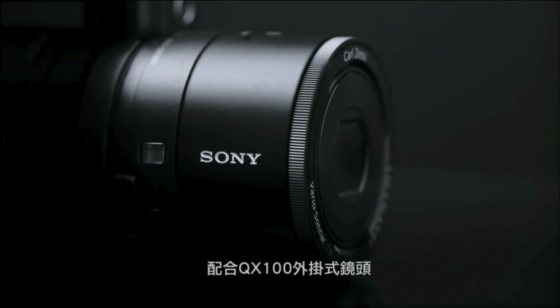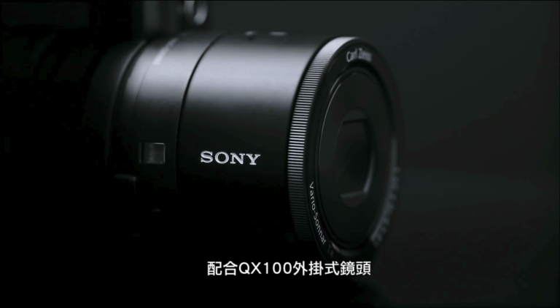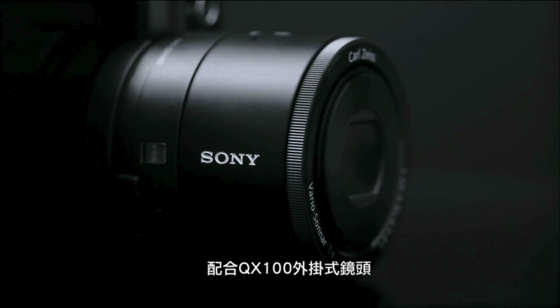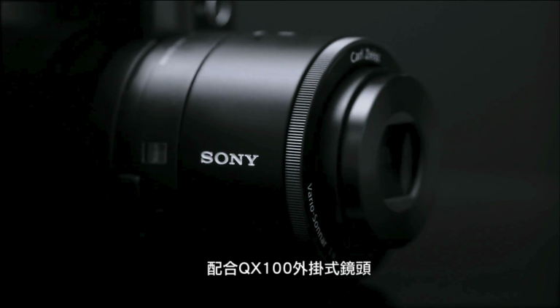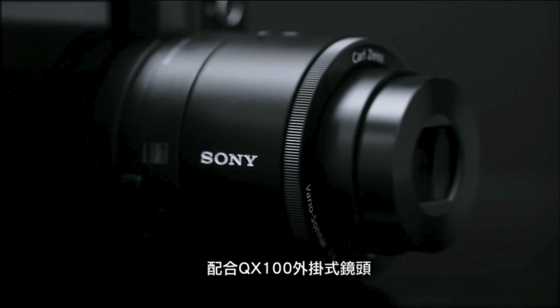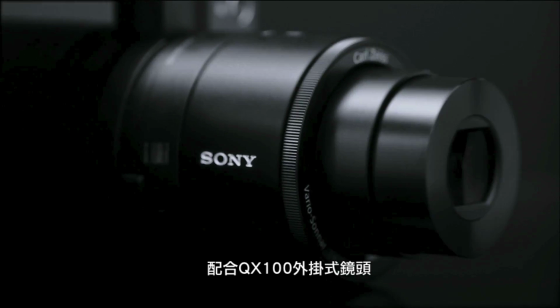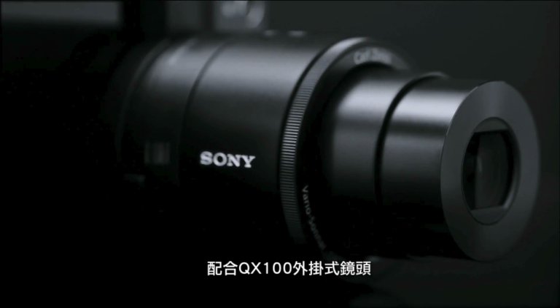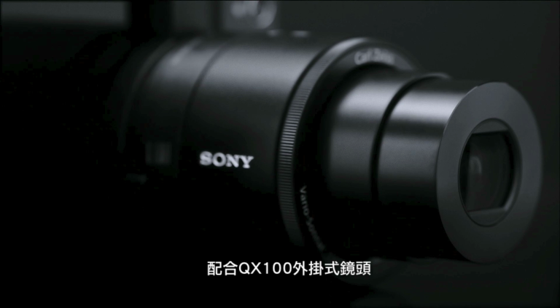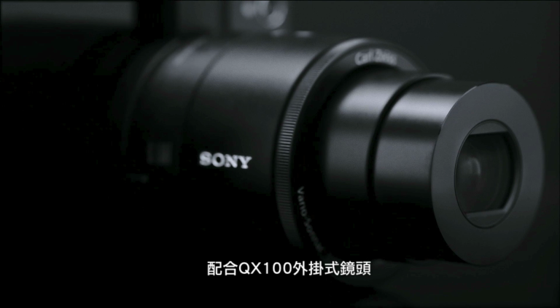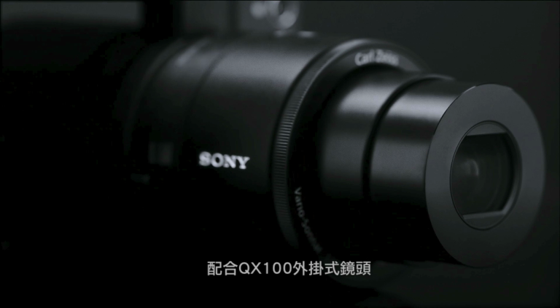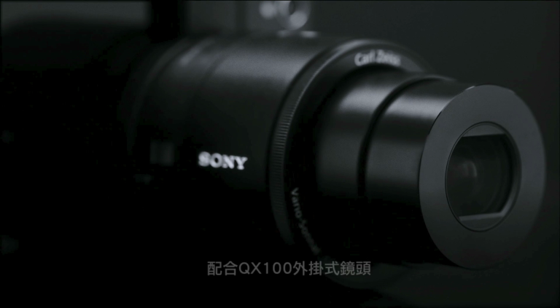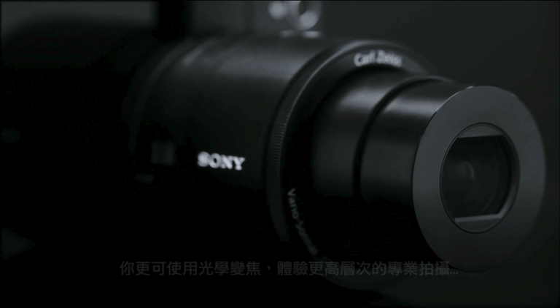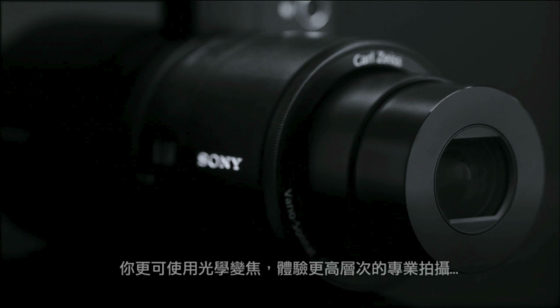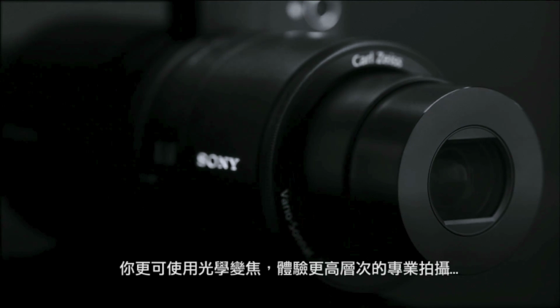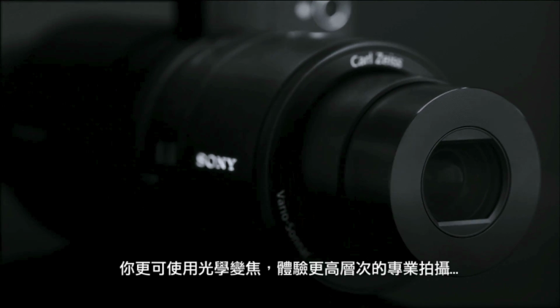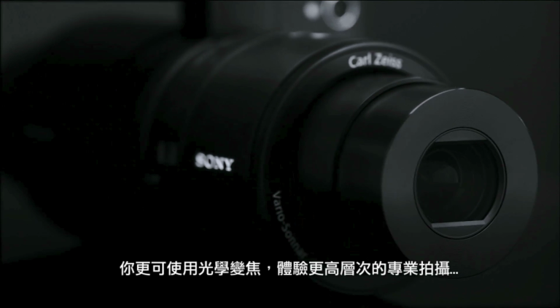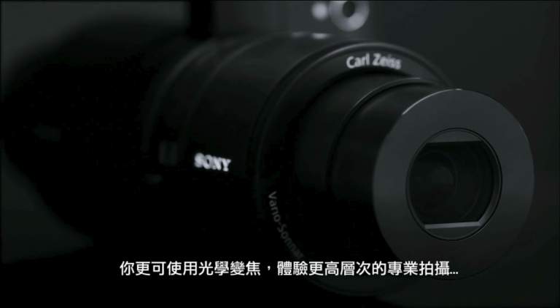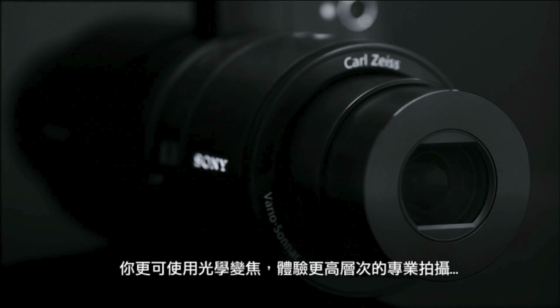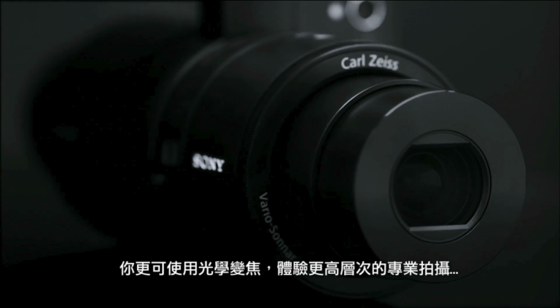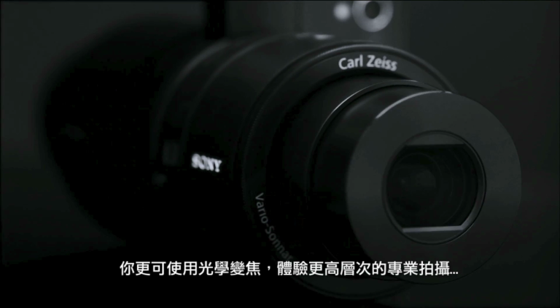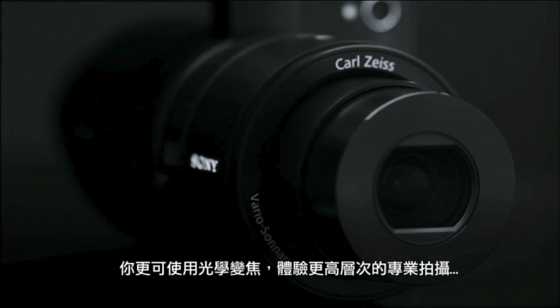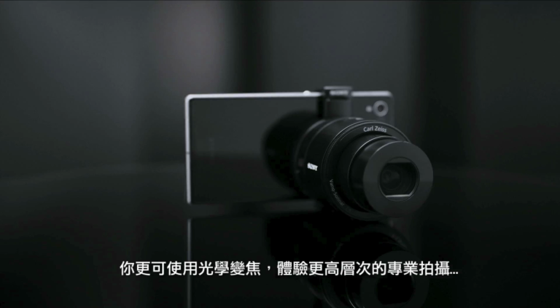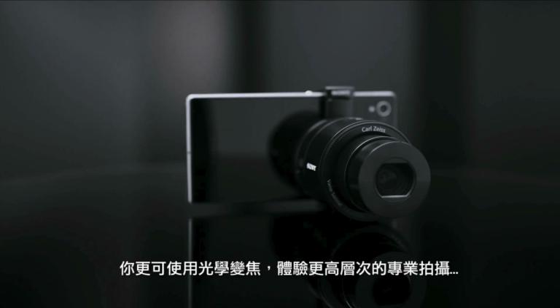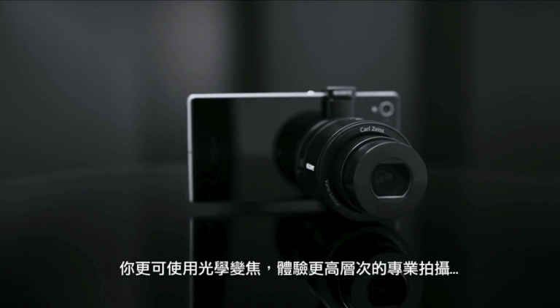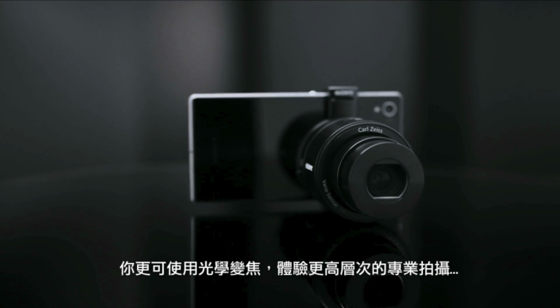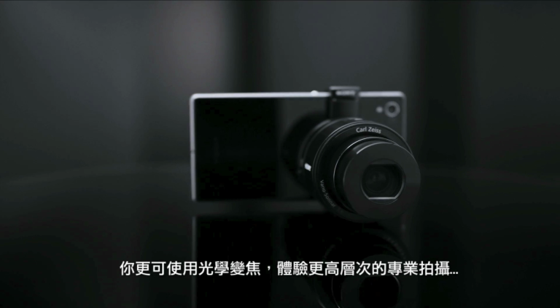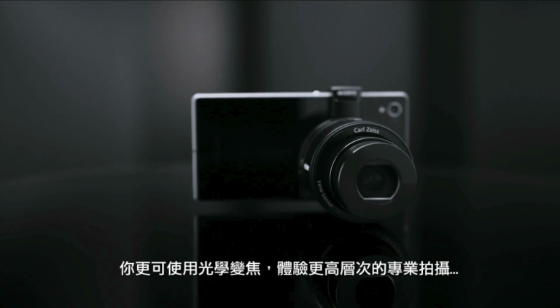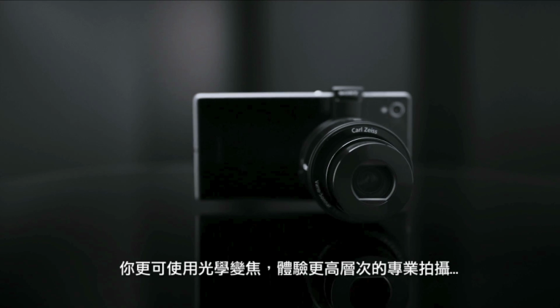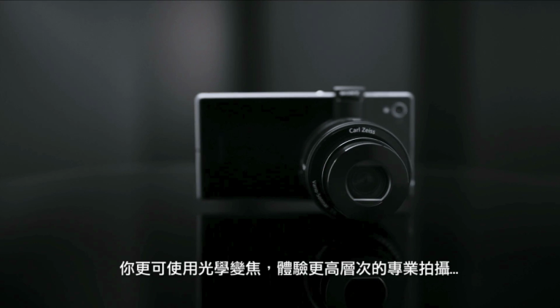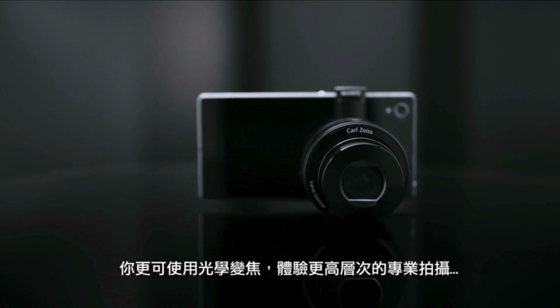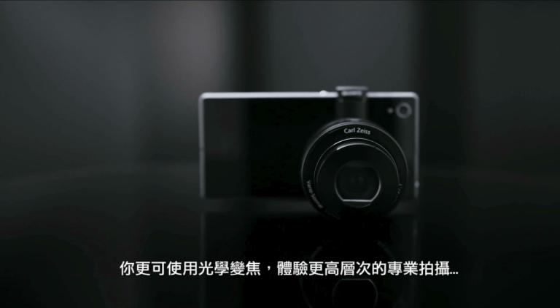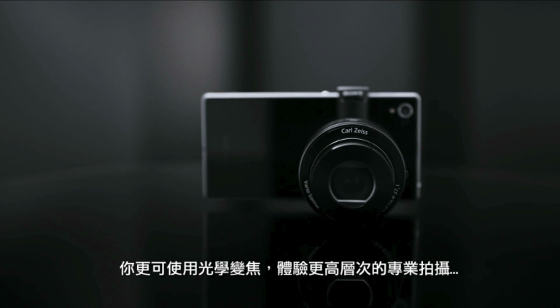Imagine having optical zoom with the QX100 attachable lens style camera. You can.